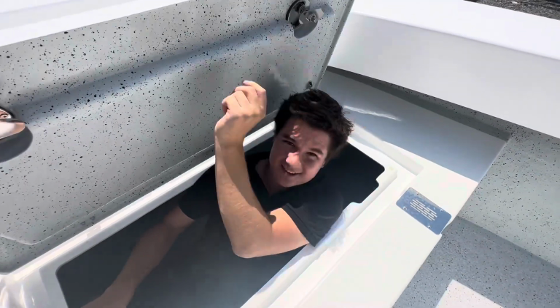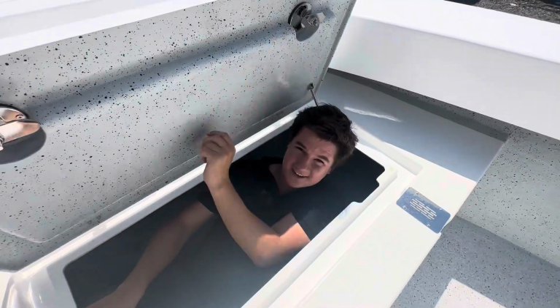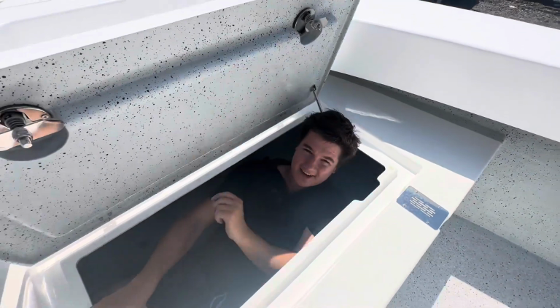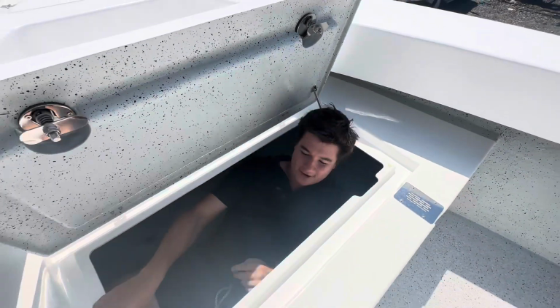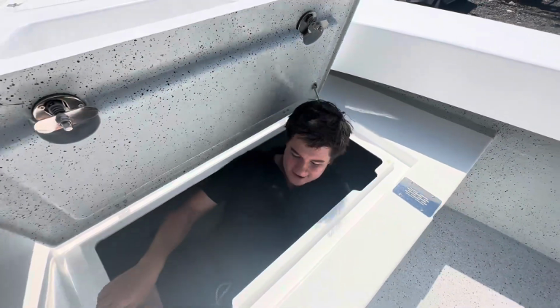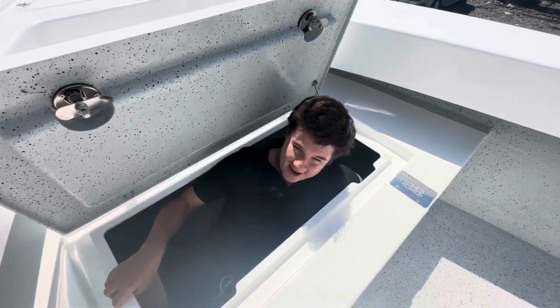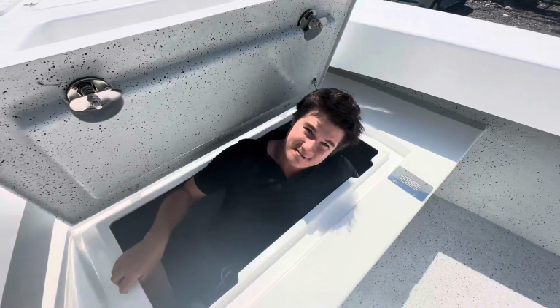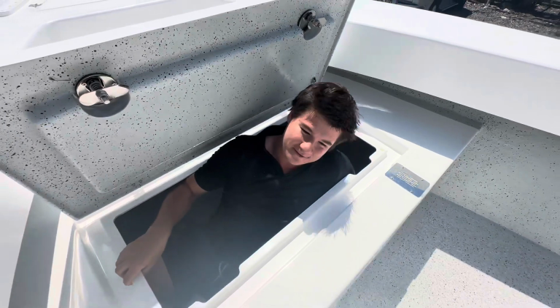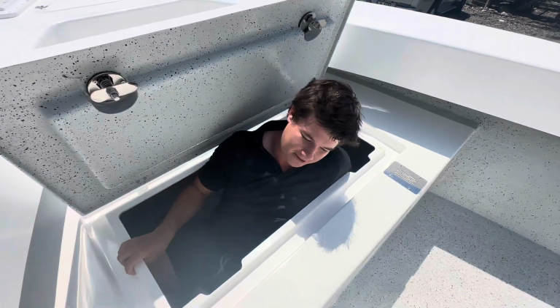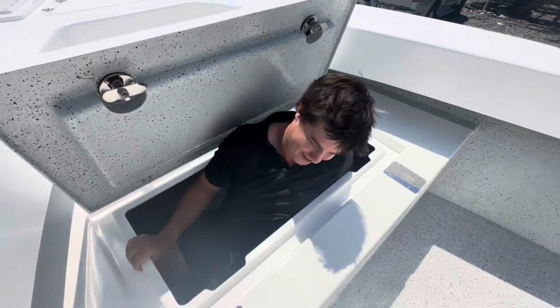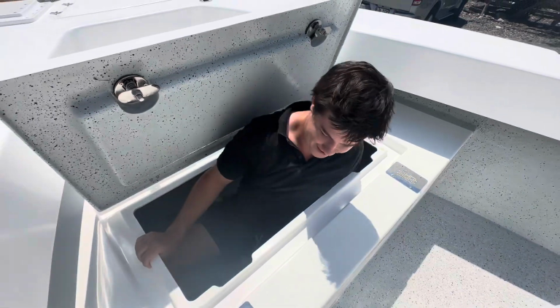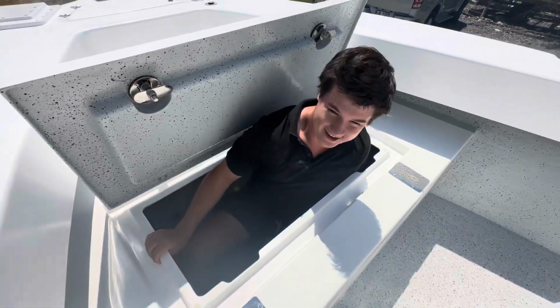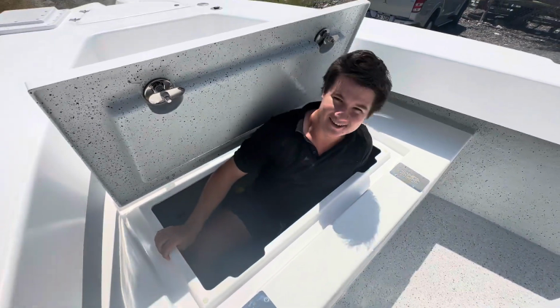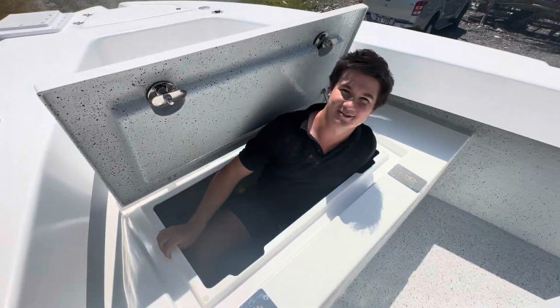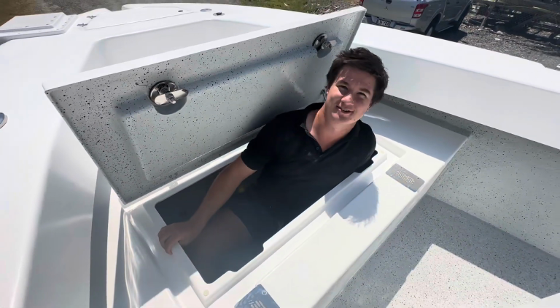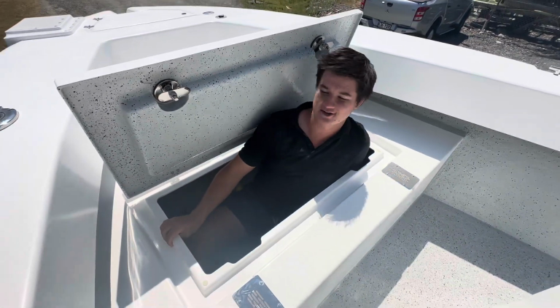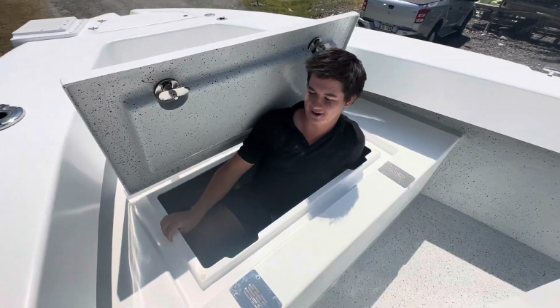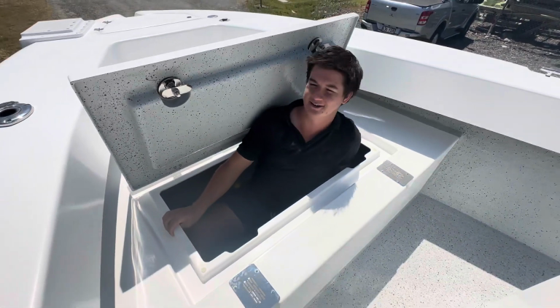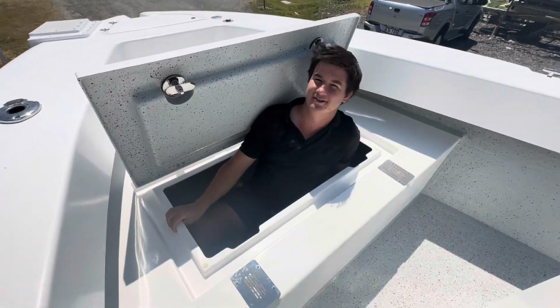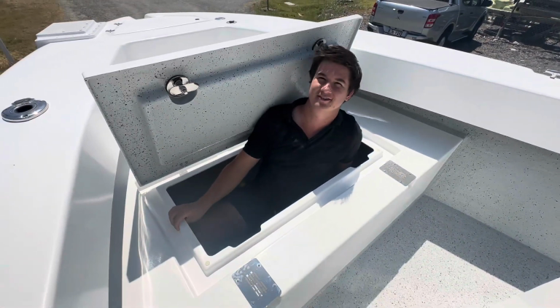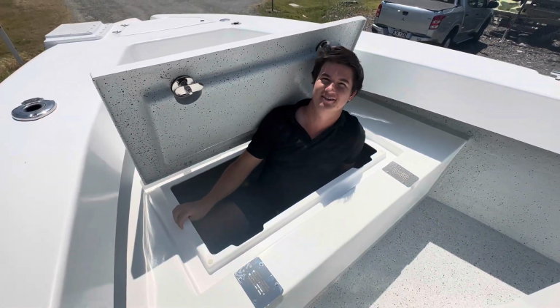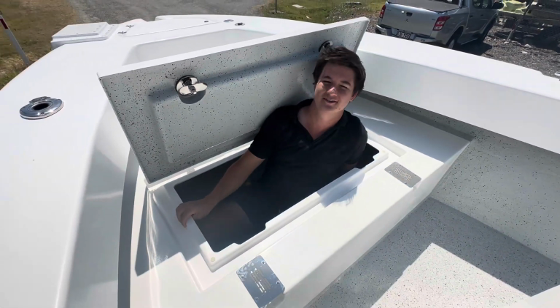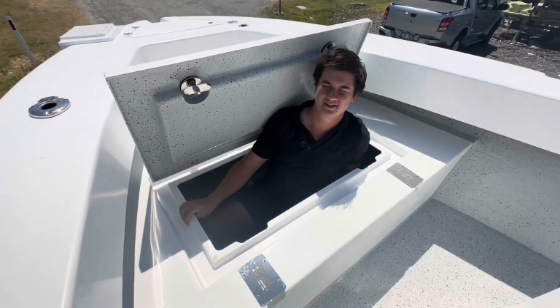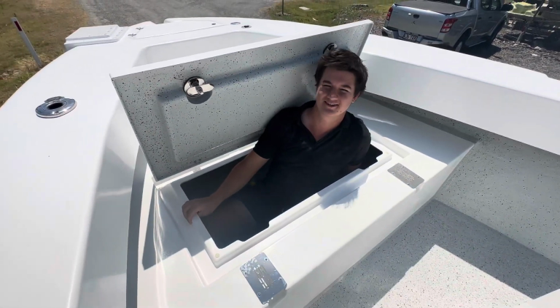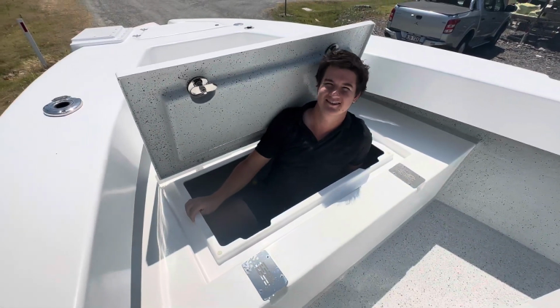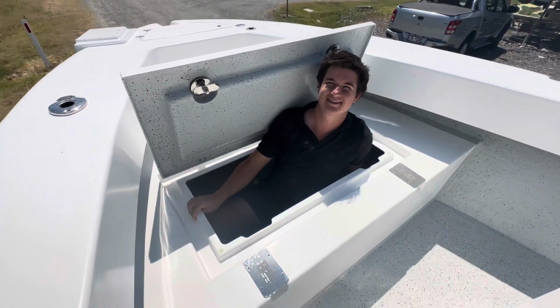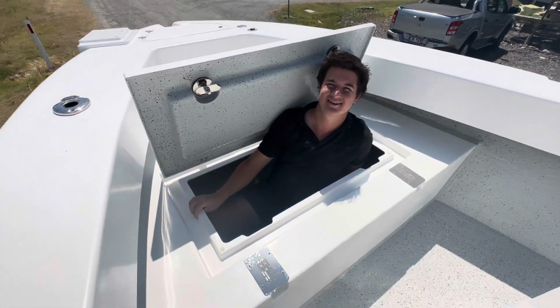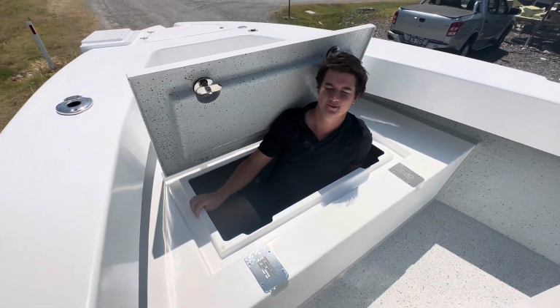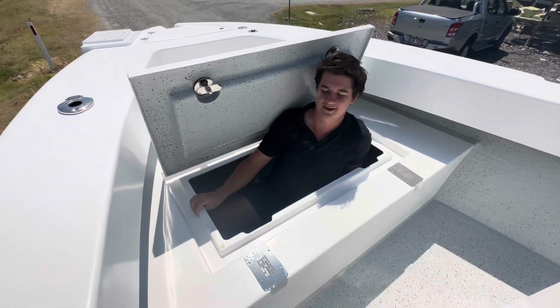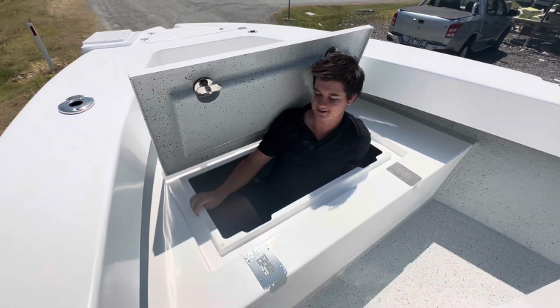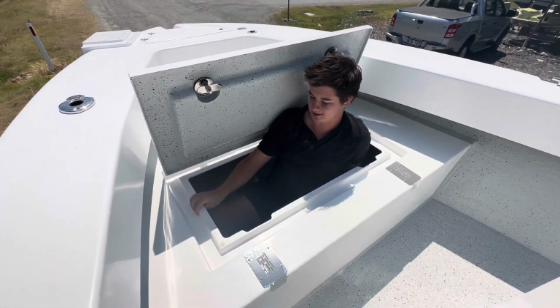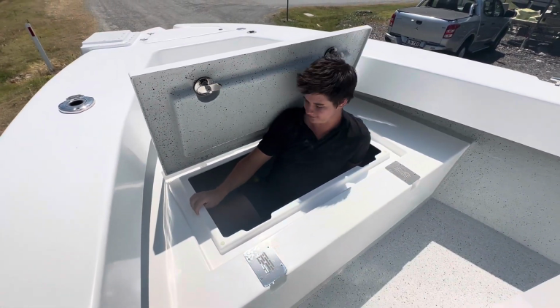G'day everyone, Adam here from Peduto. Just want to show you our new 660 and 620 cars platform.